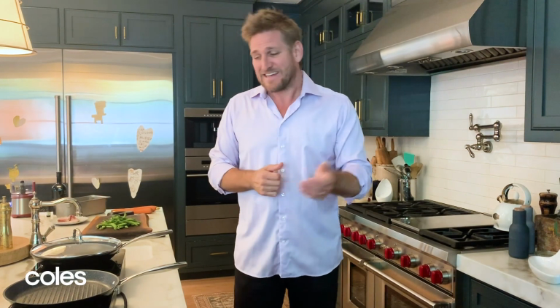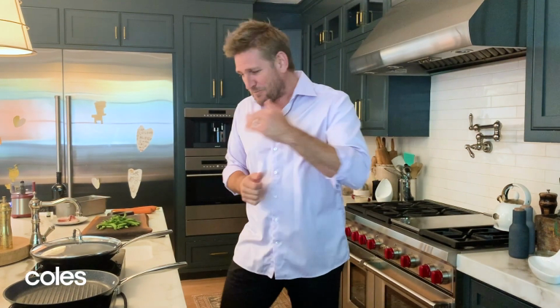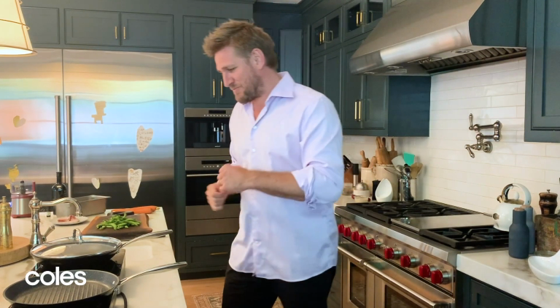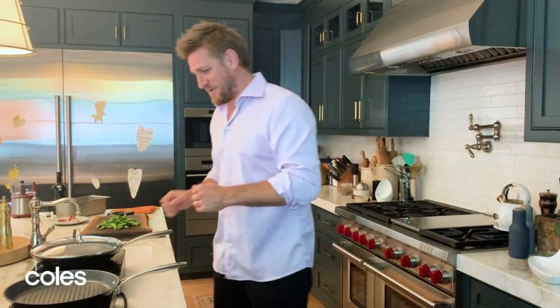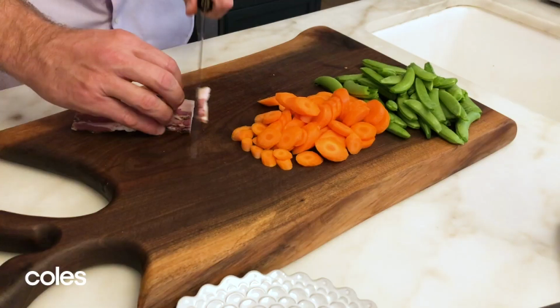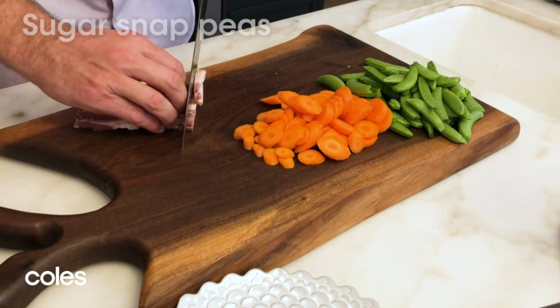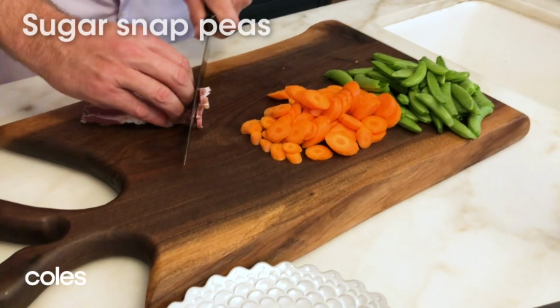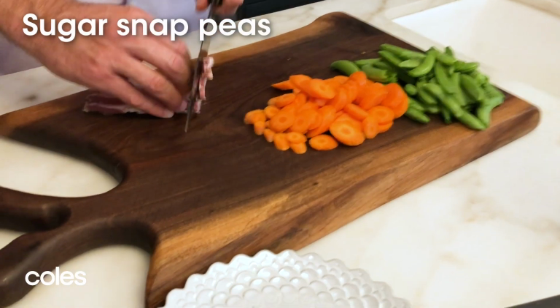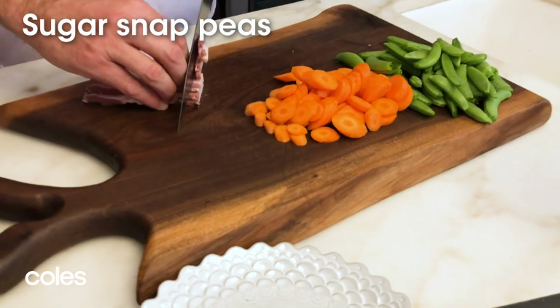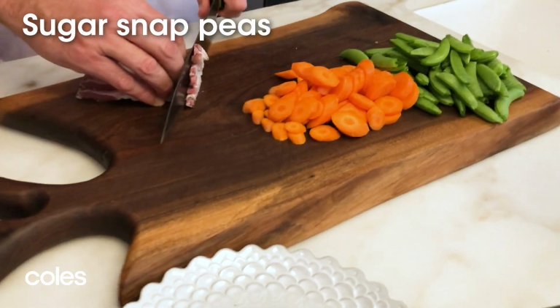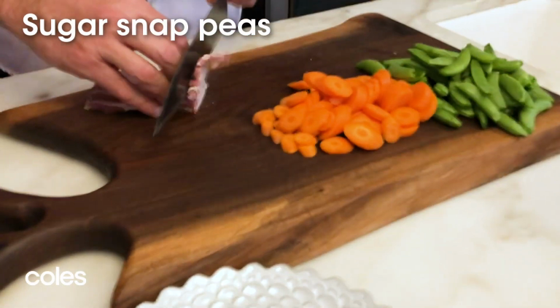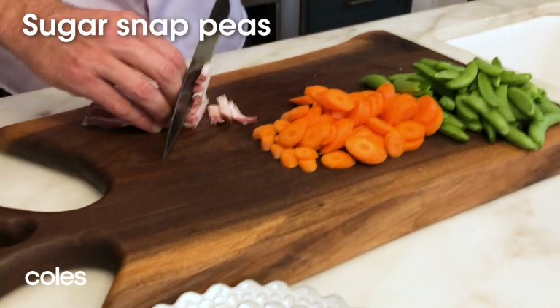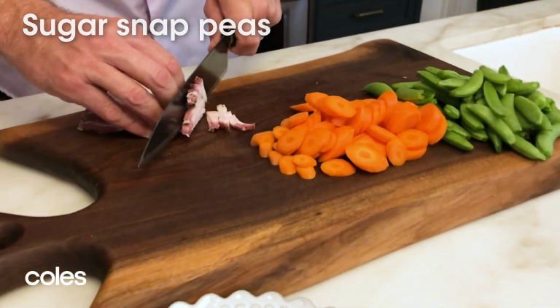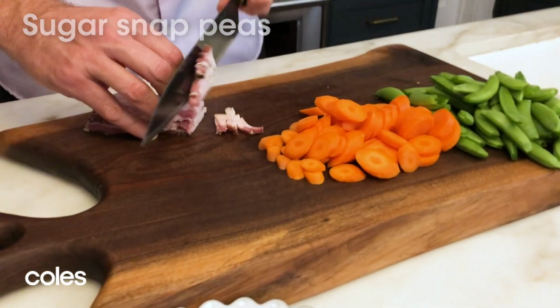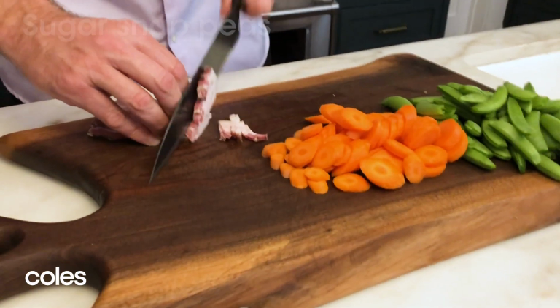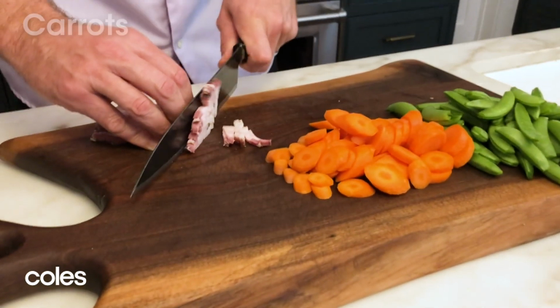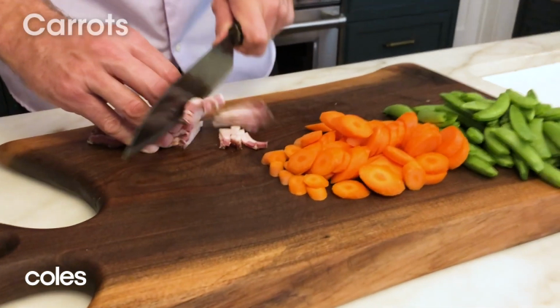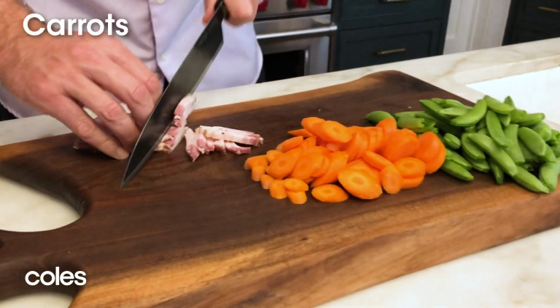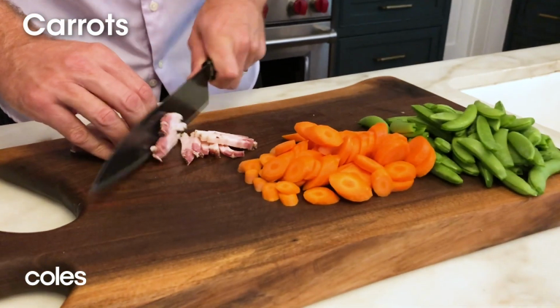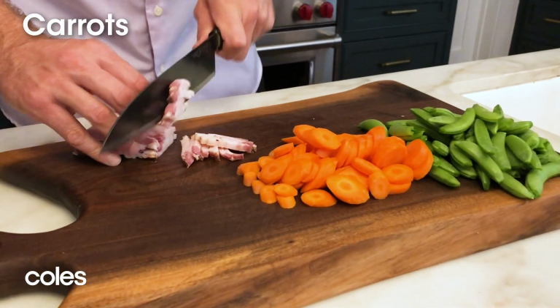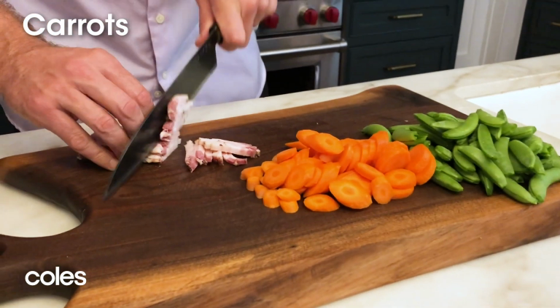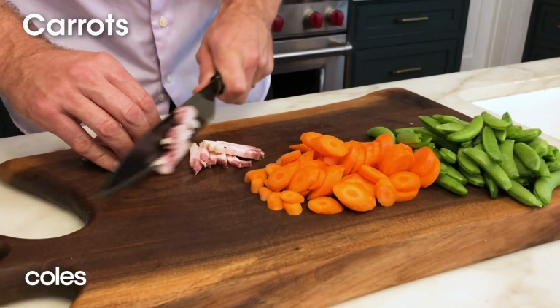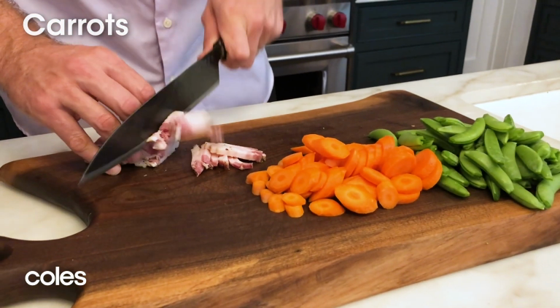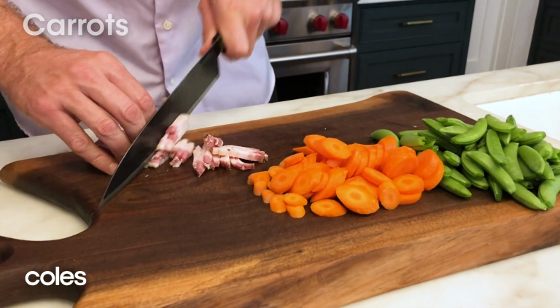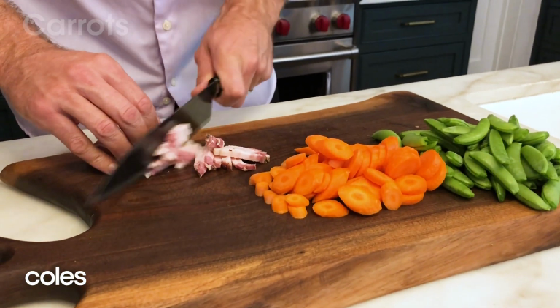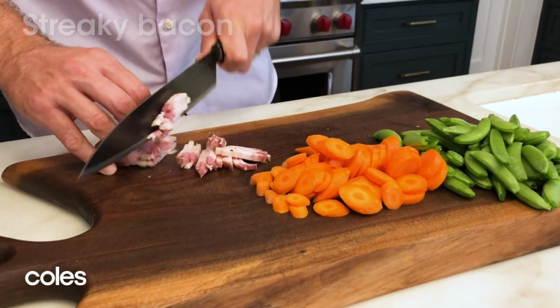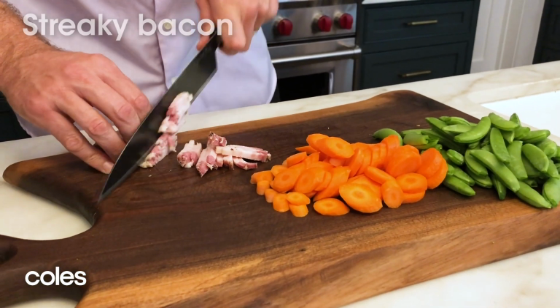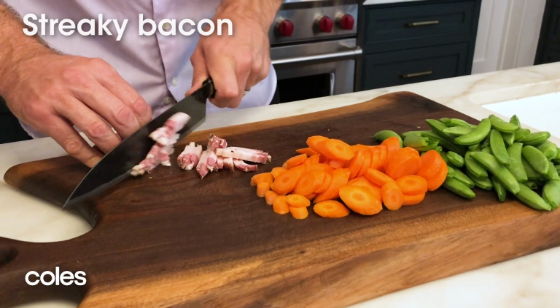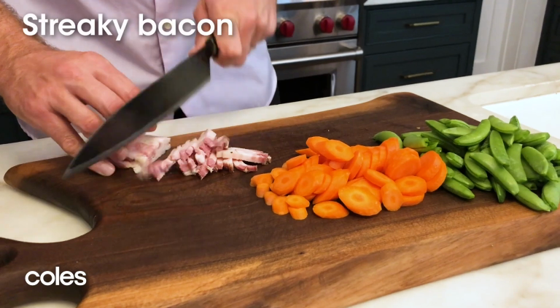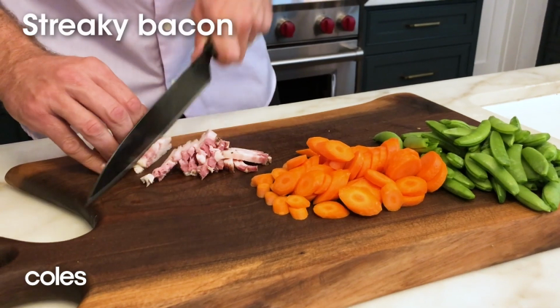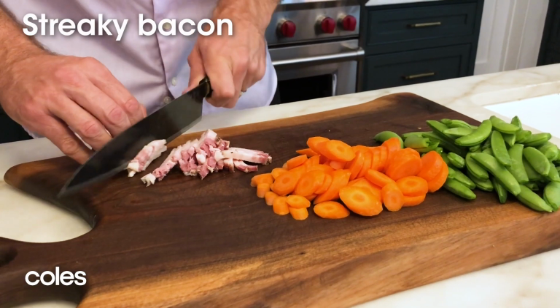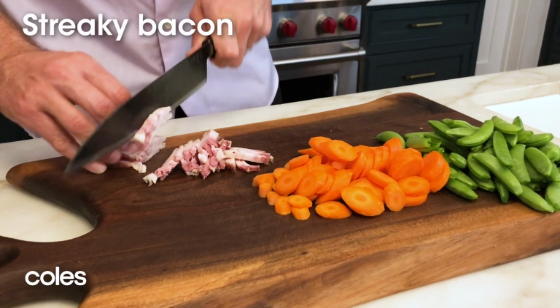Come with me. First of all, you have to prepare some peas. Slice a couple of carrots, and then just slice up a couple of pieces of bacon.